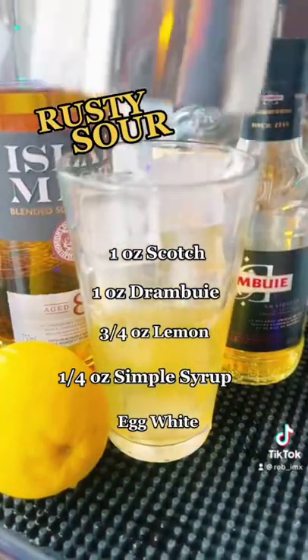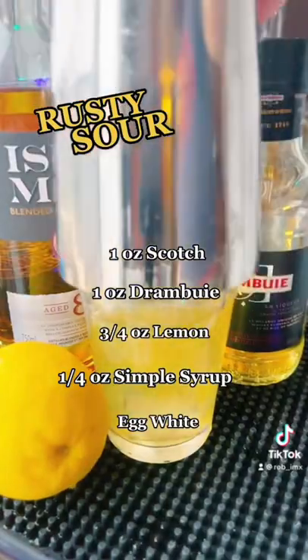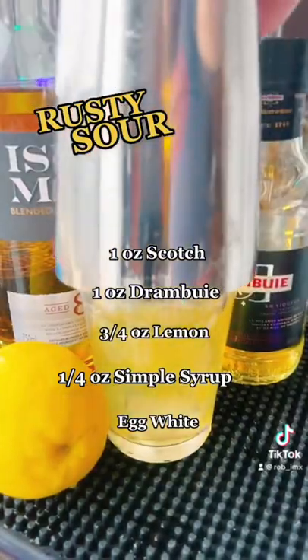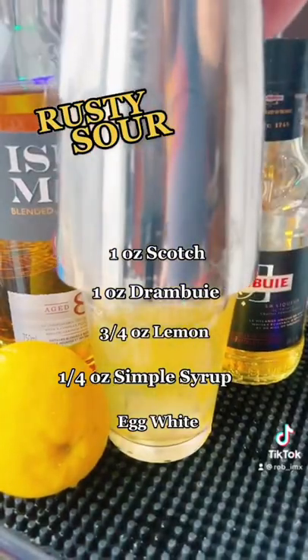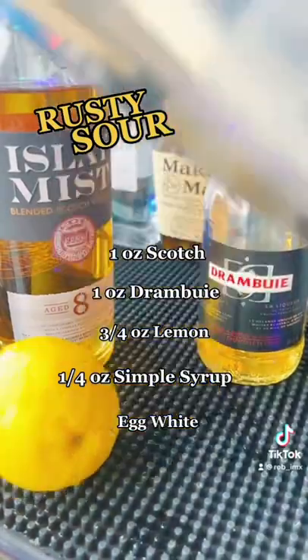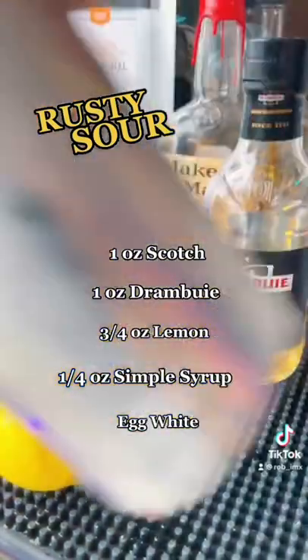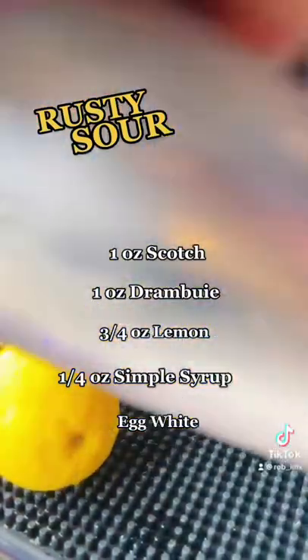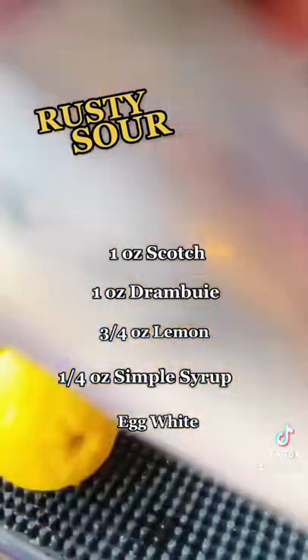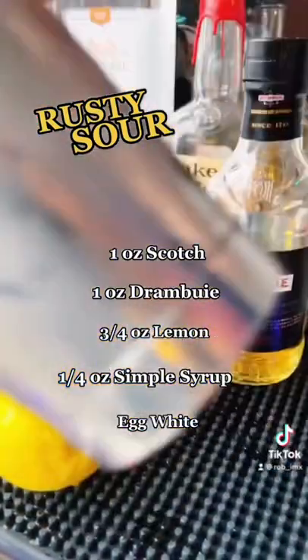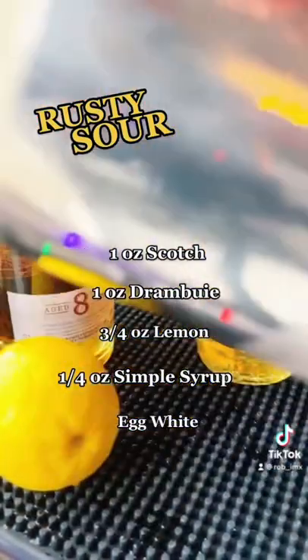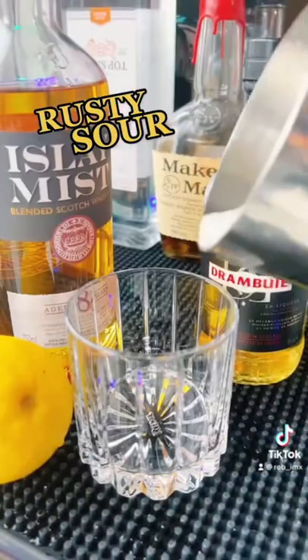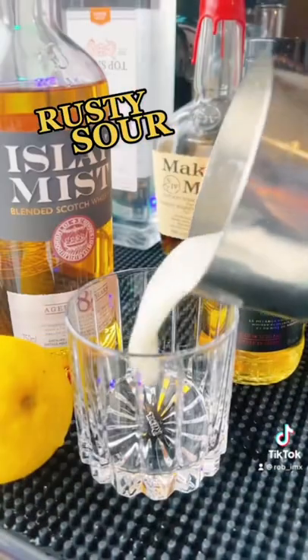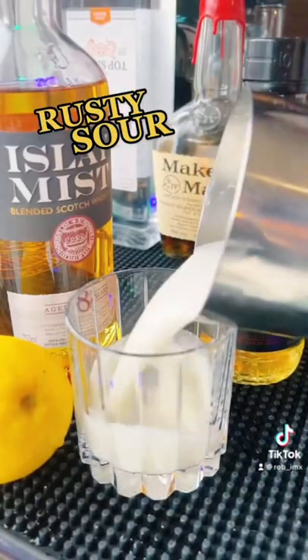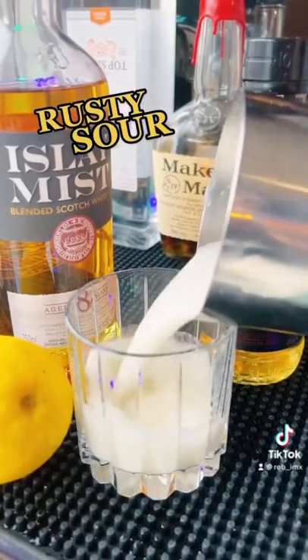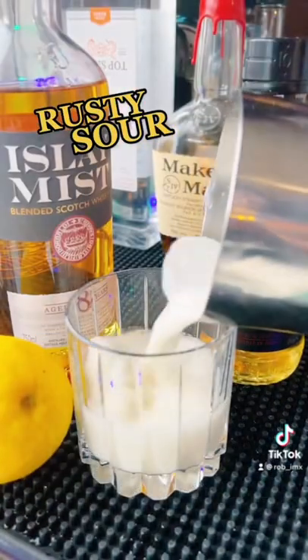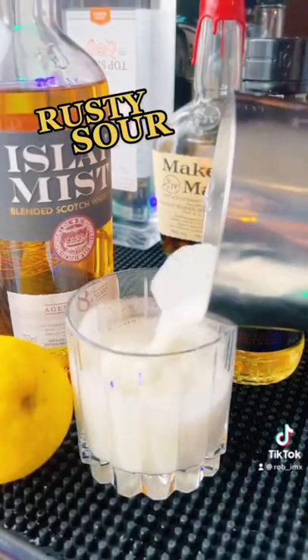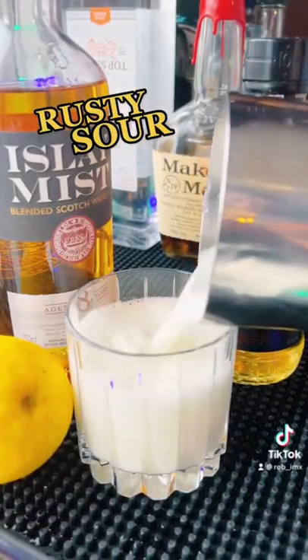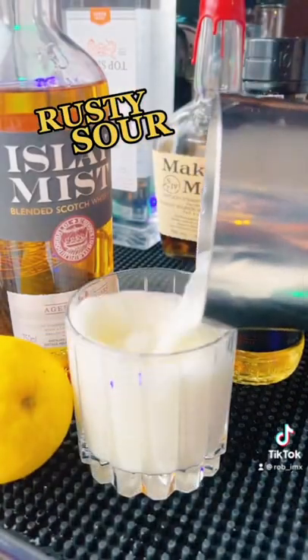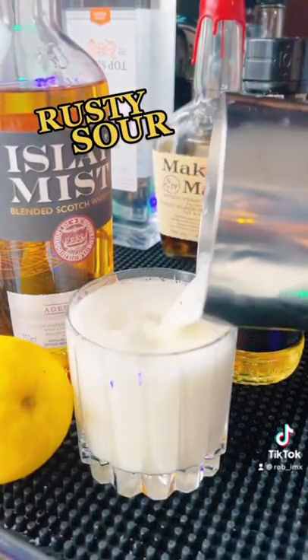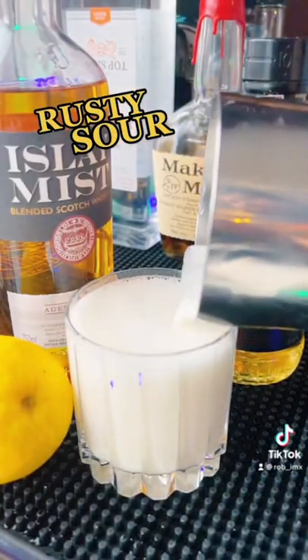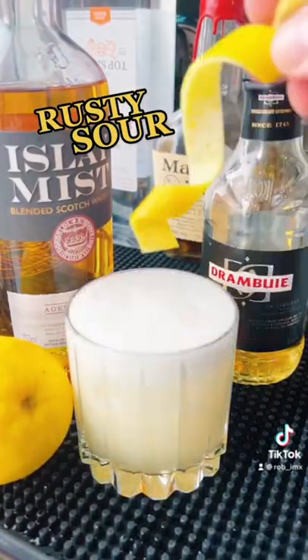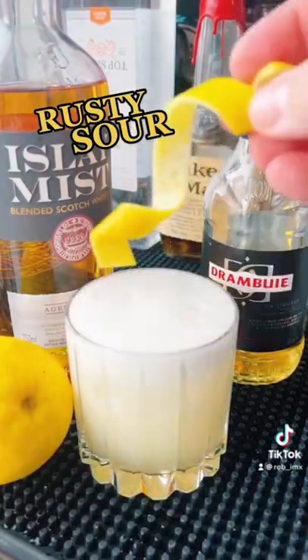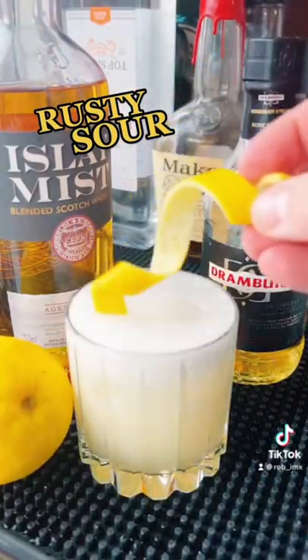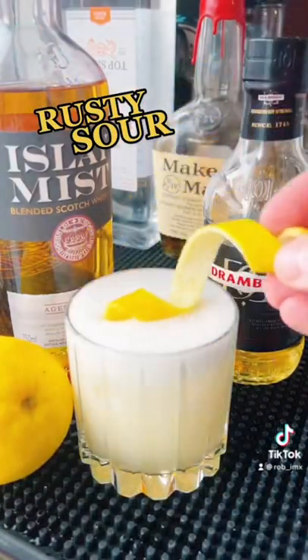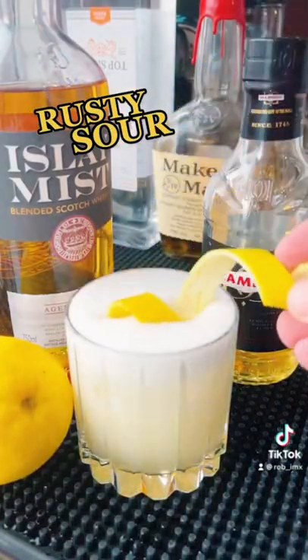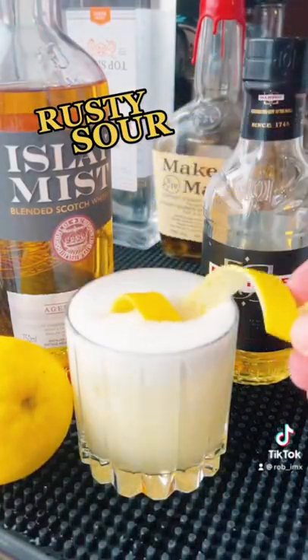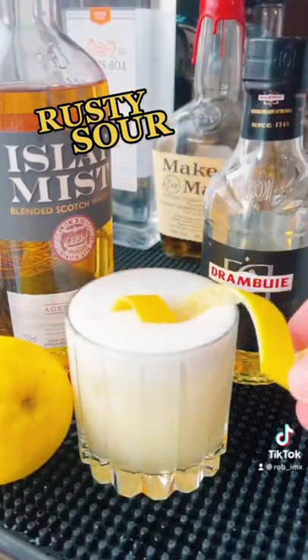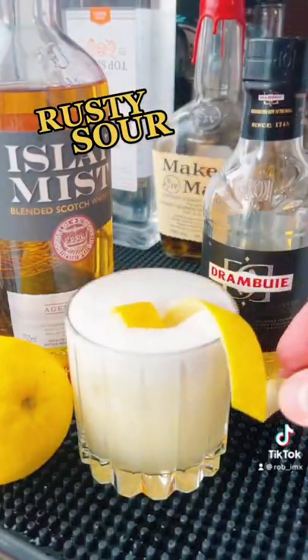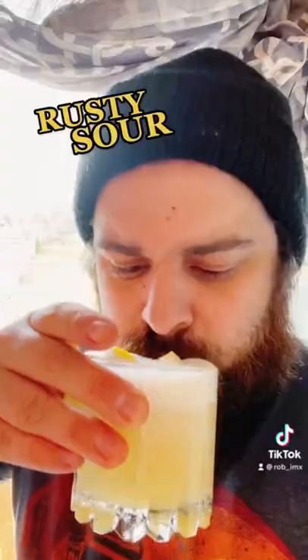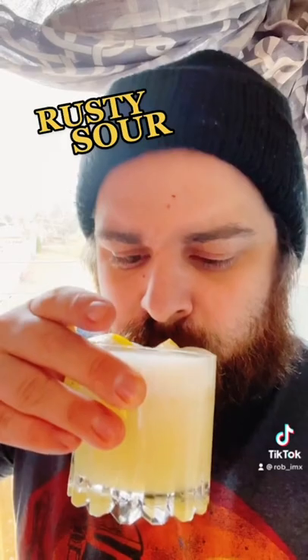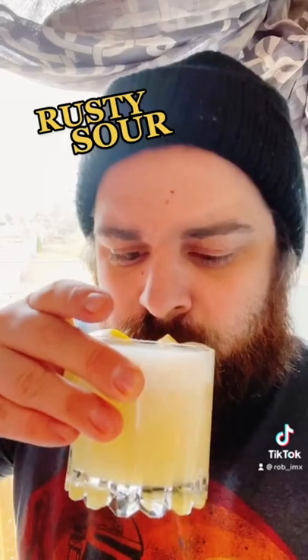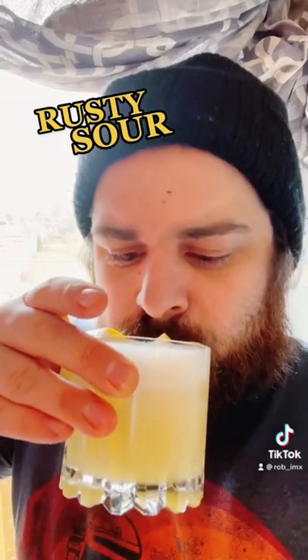Ice, tin, shaky shaky, and we're going to serve in a rocks glass. Look at that beautiful foam. Cheers.